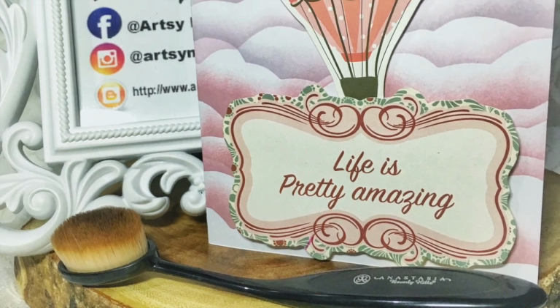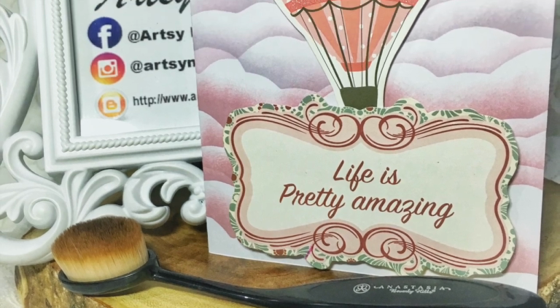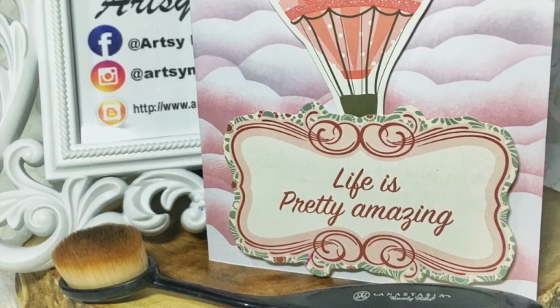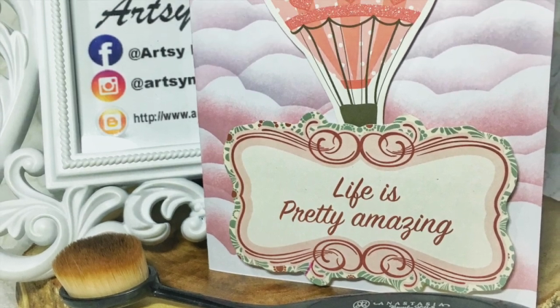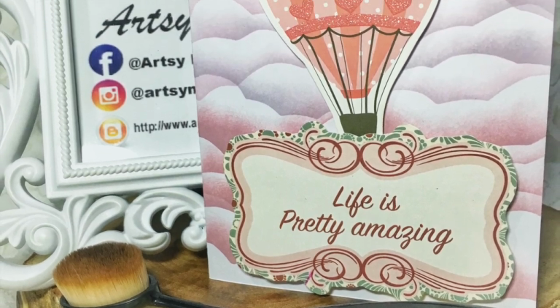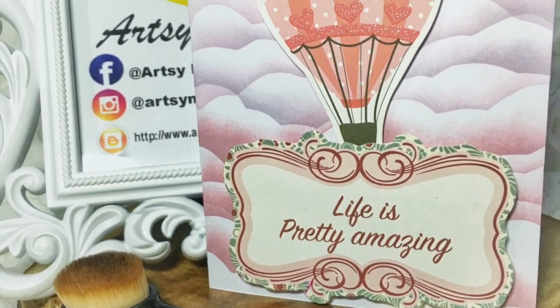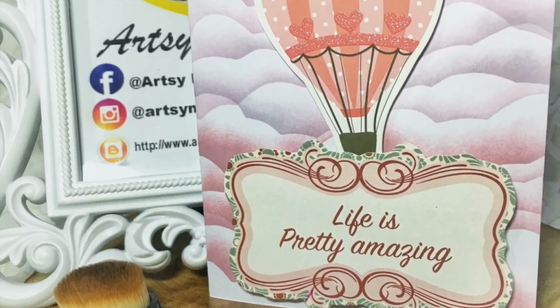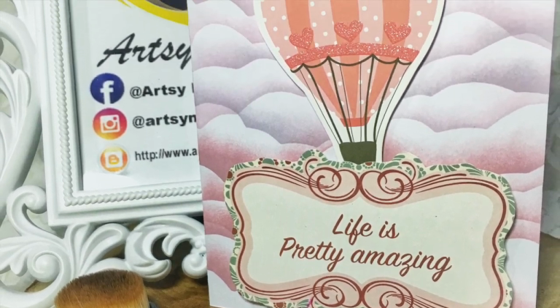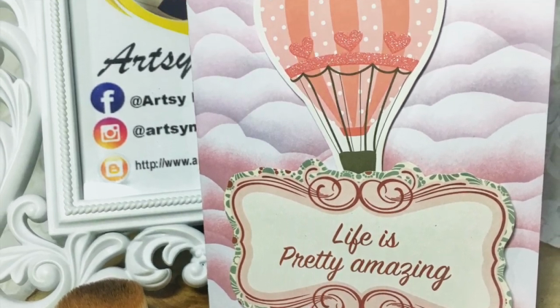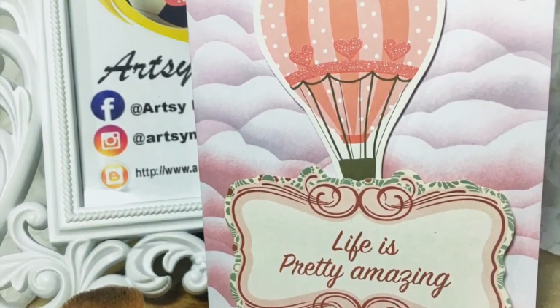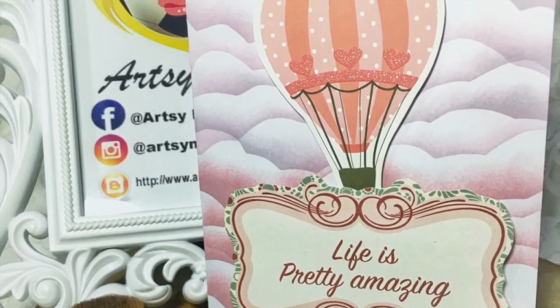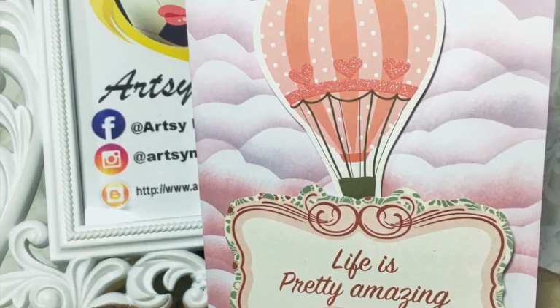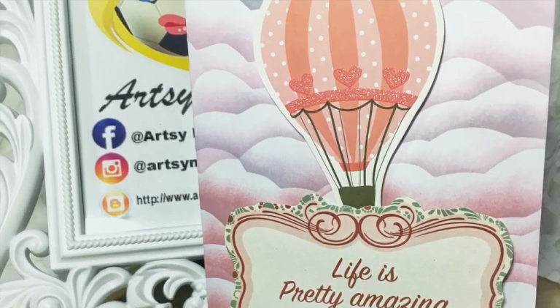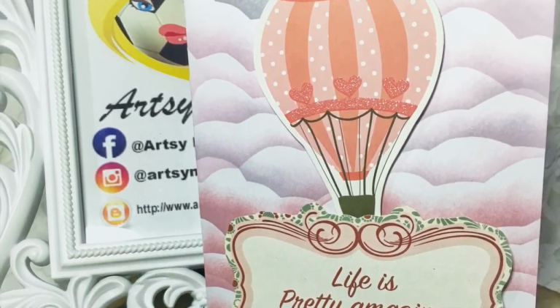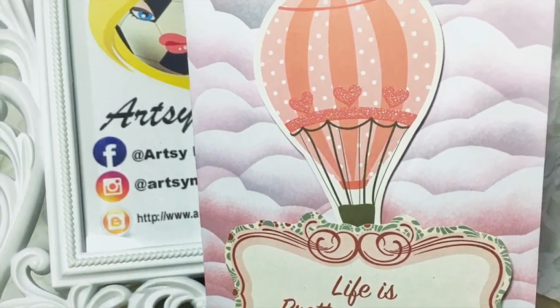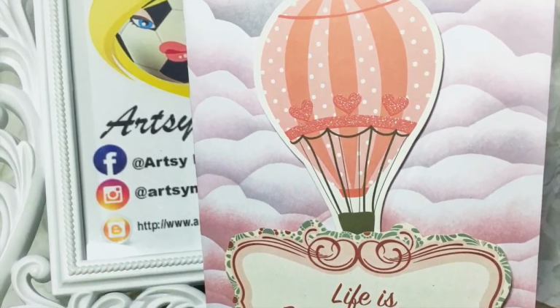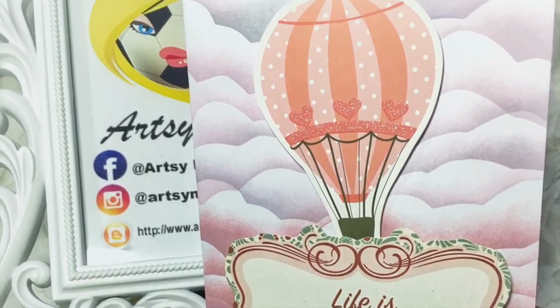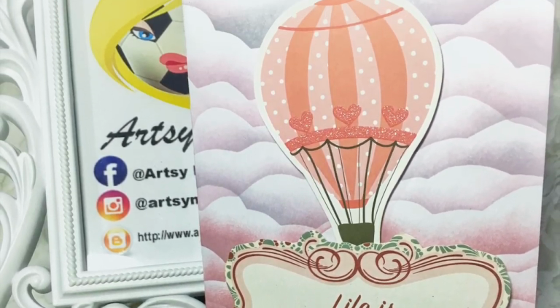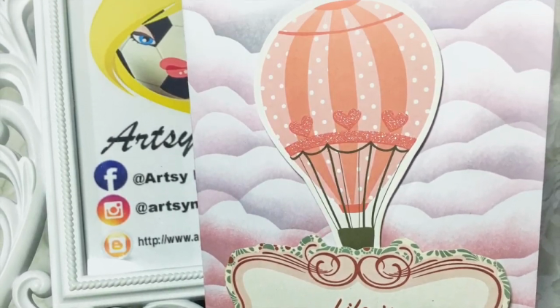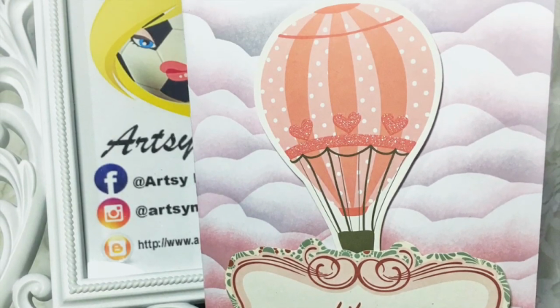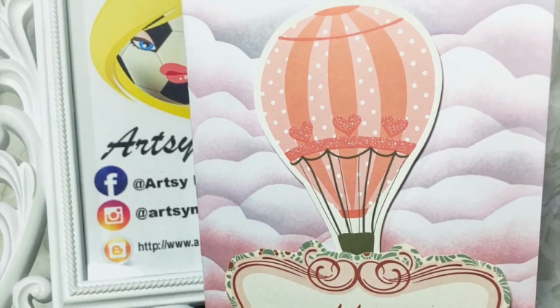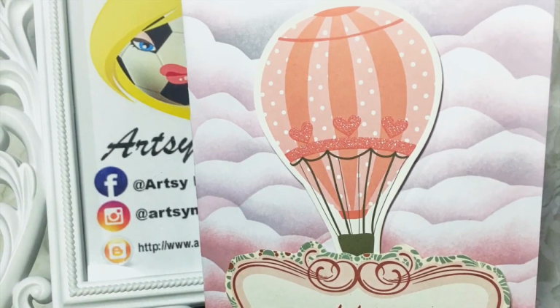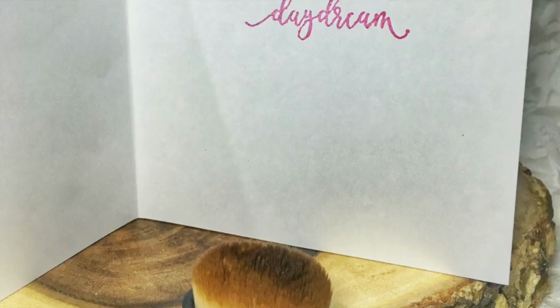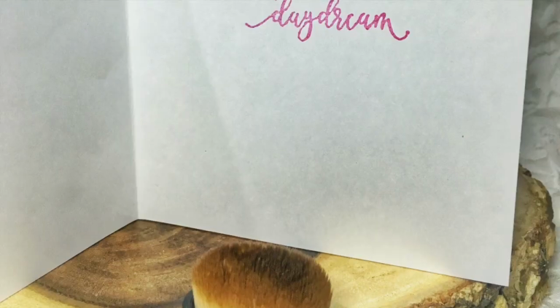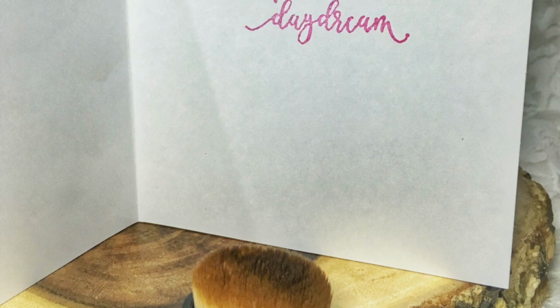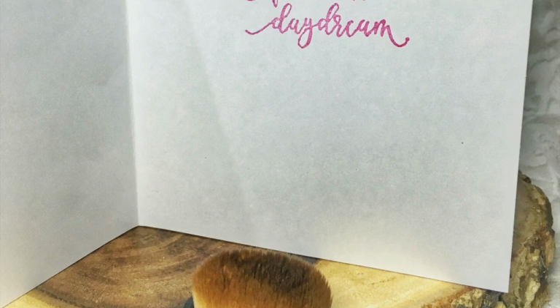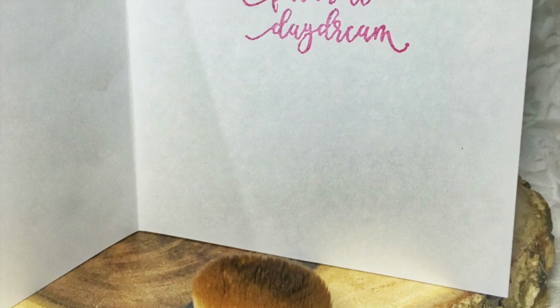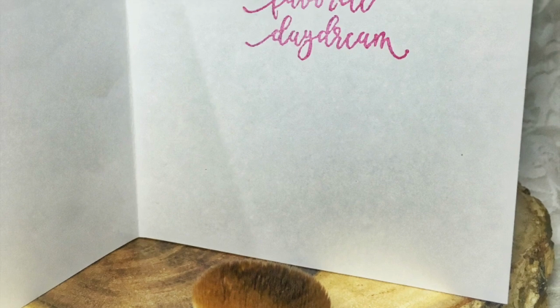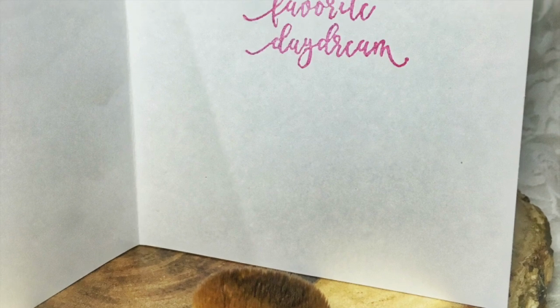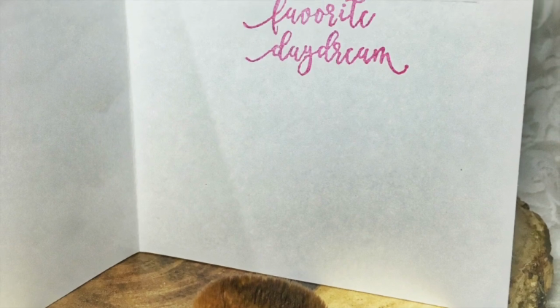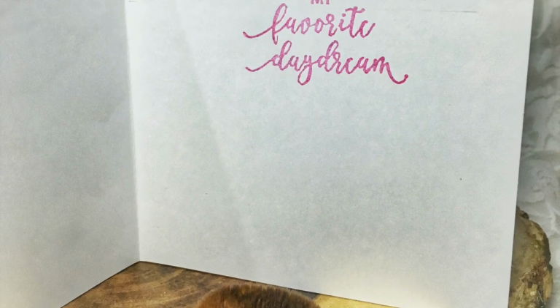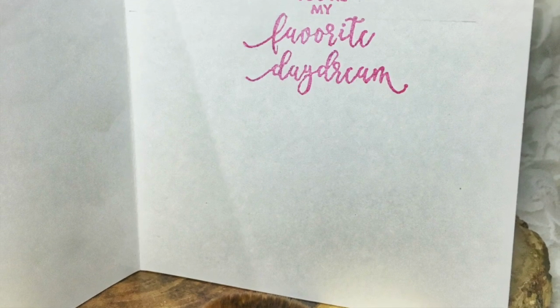Hi! Welcome to ArtsyMed. We'll be making this Hot Air Balloon Inspirational Card.